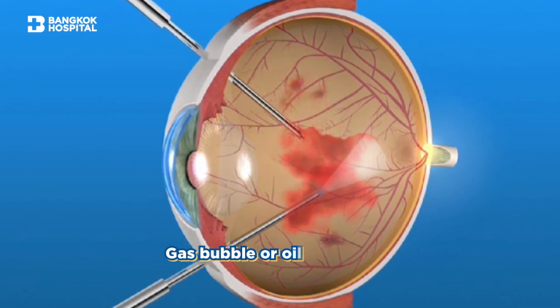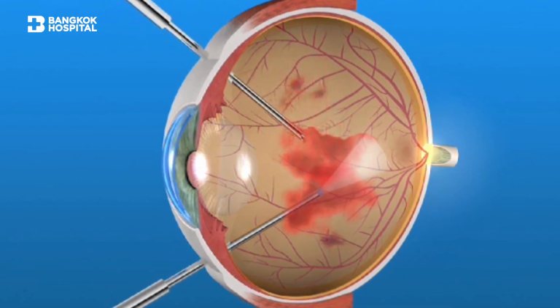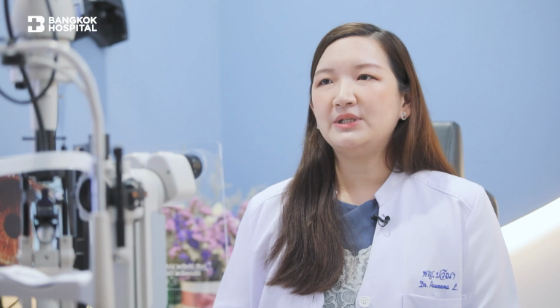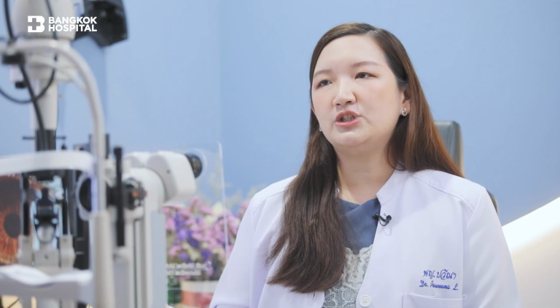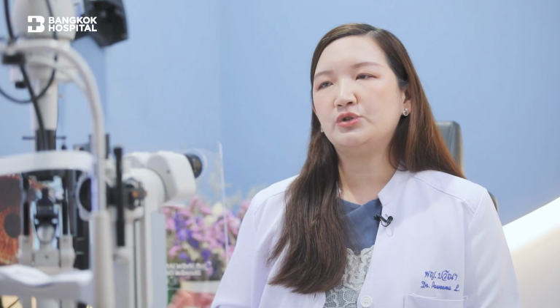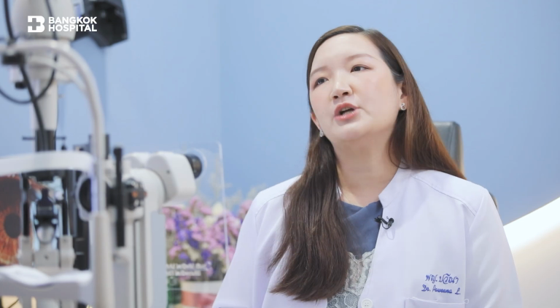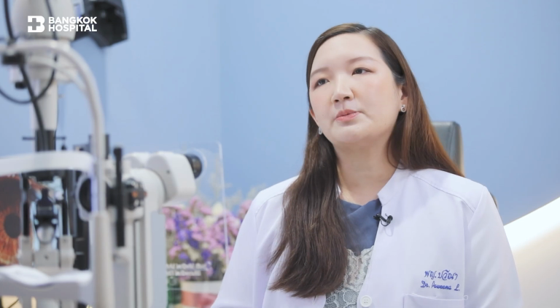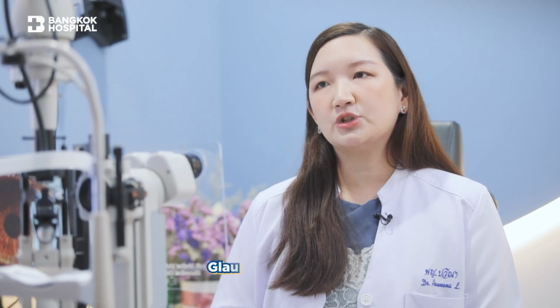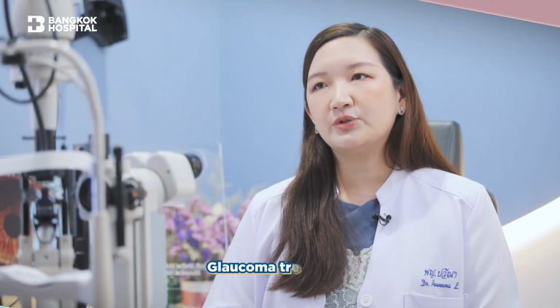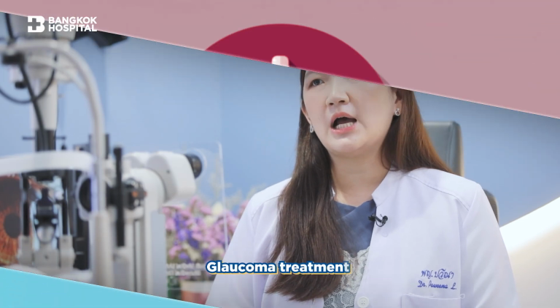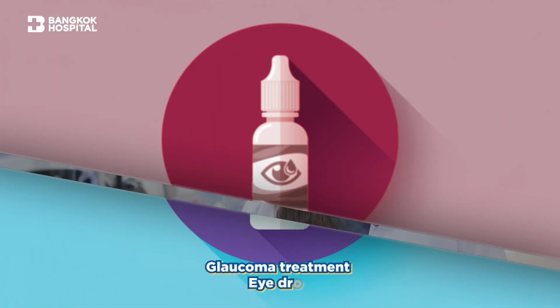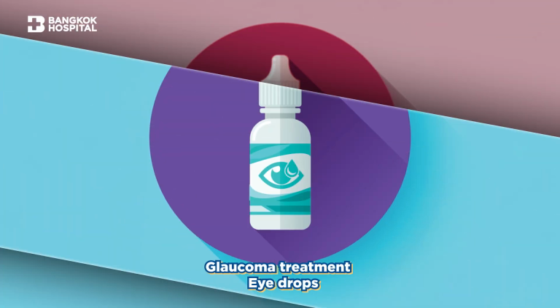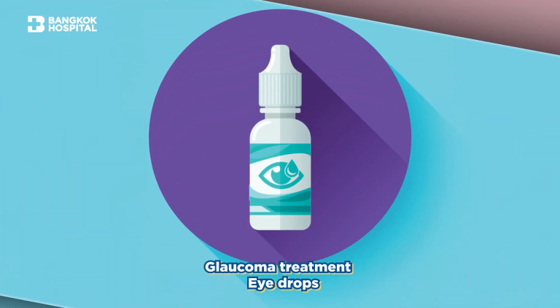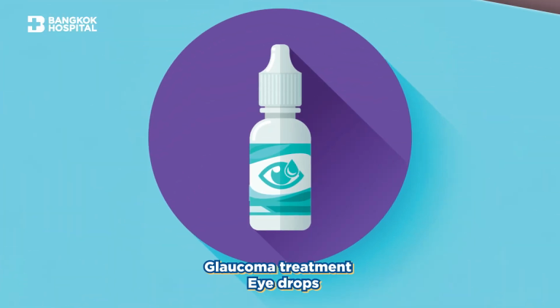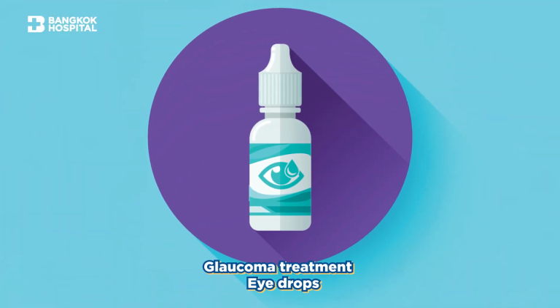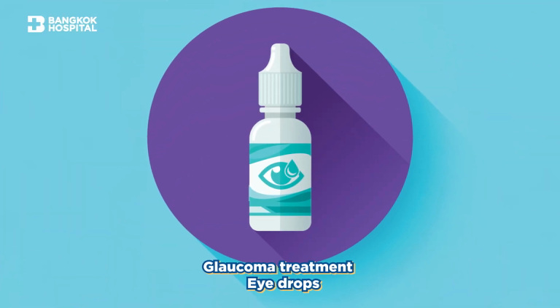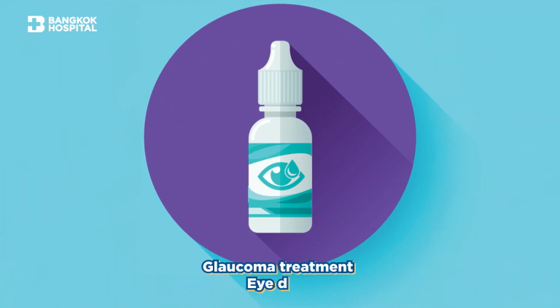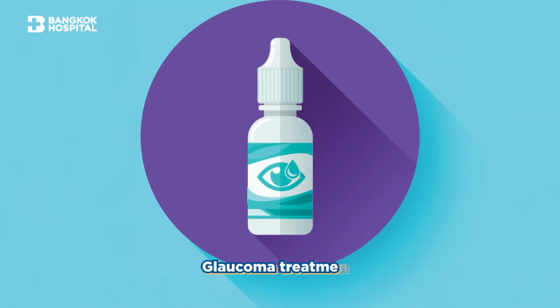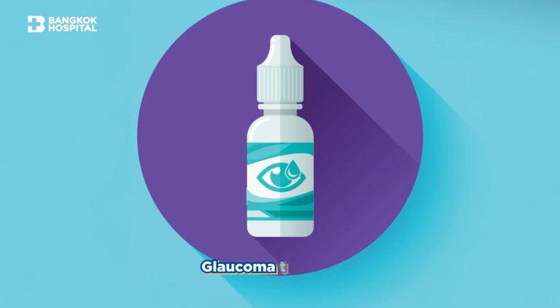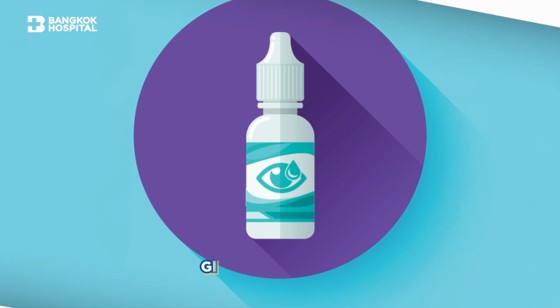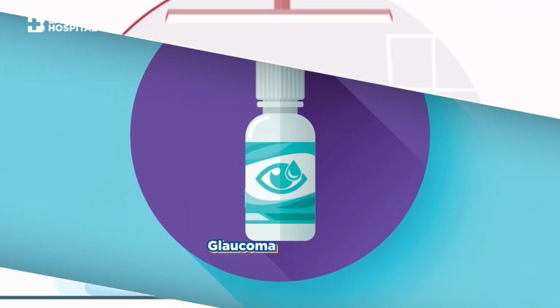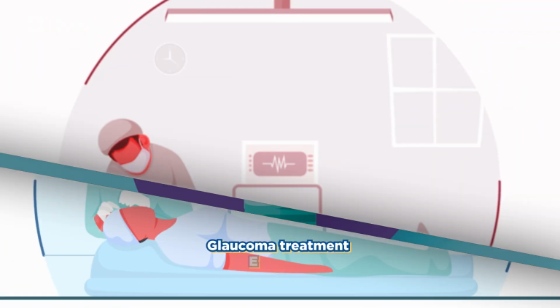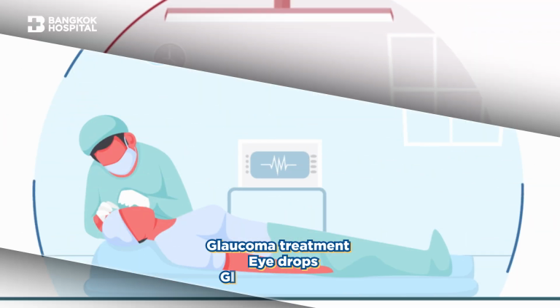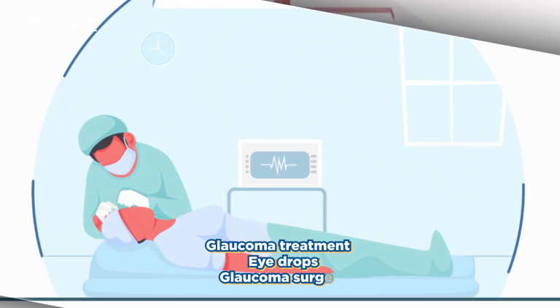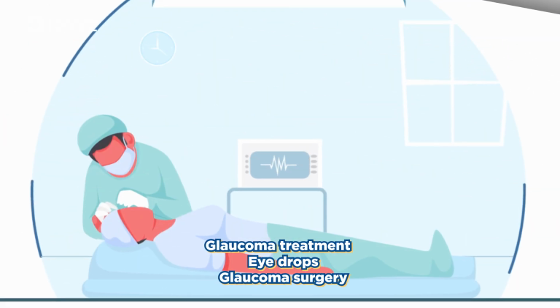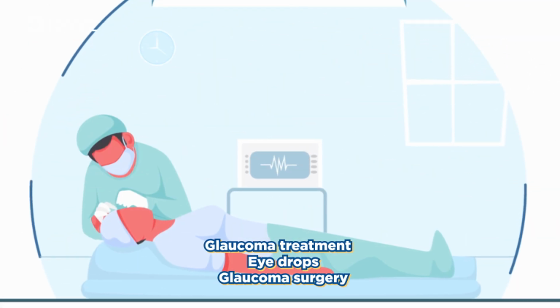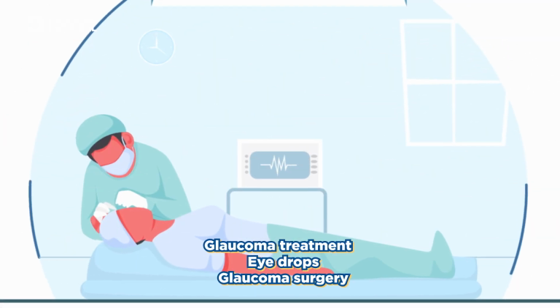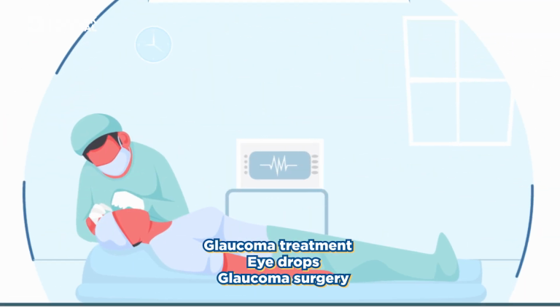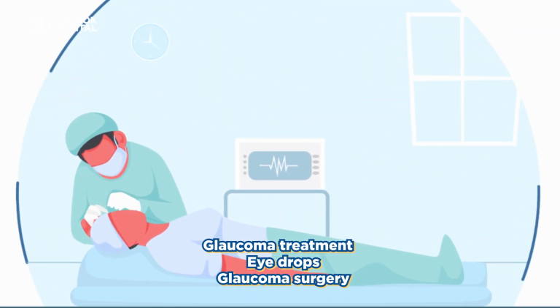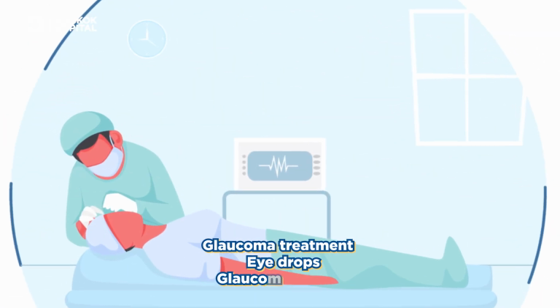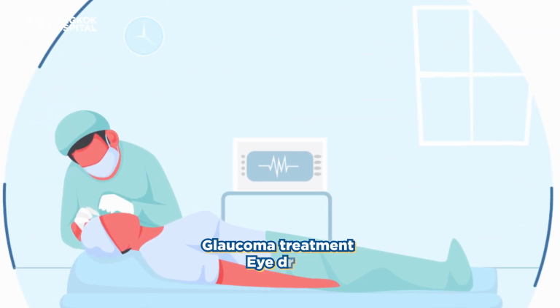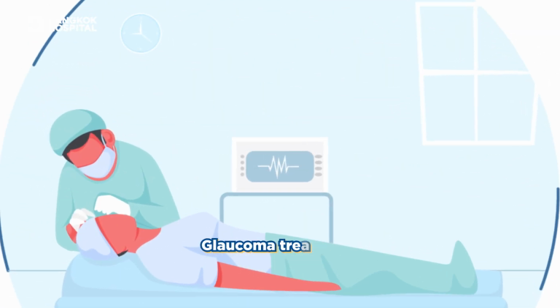For glaucoma, we need eye drops to control the eye pressure, and if that is not controlled, you may need glaucoma surgery by a glaucoma specialist as well.